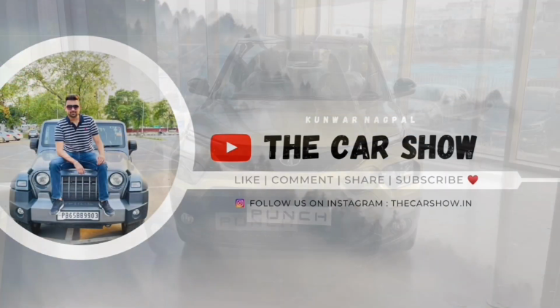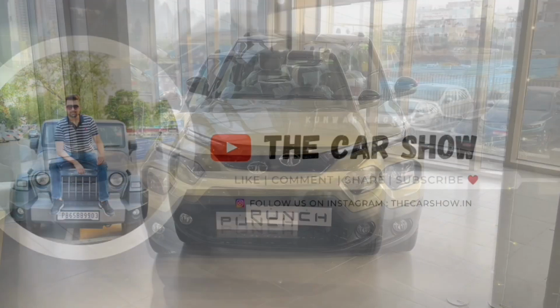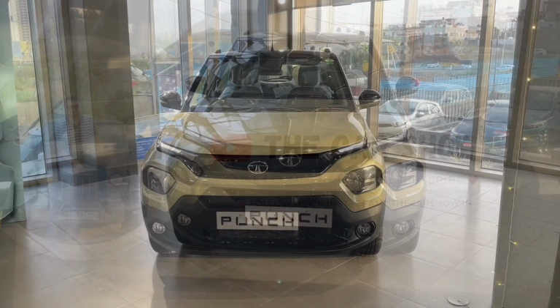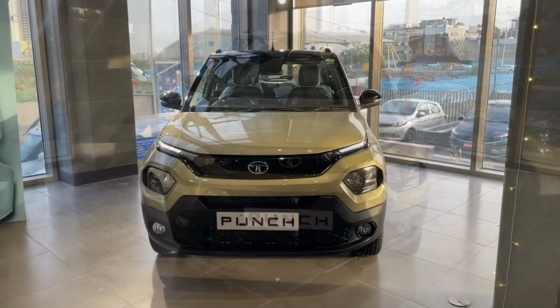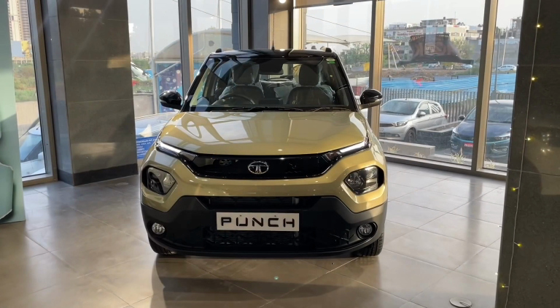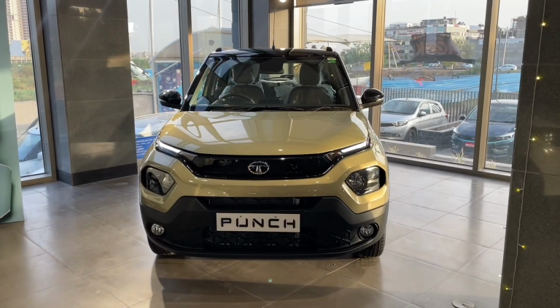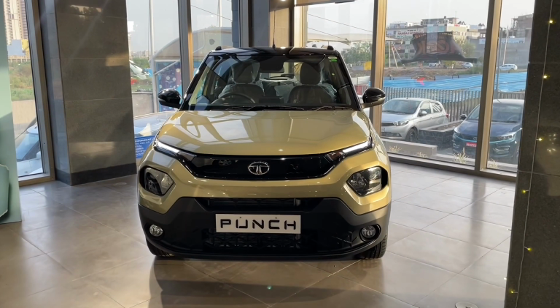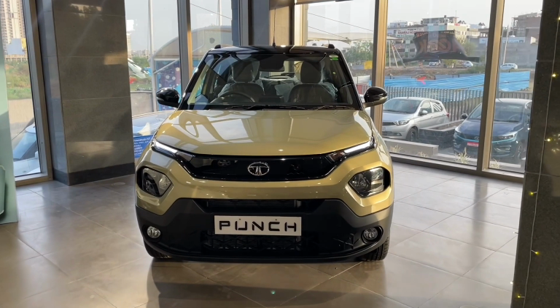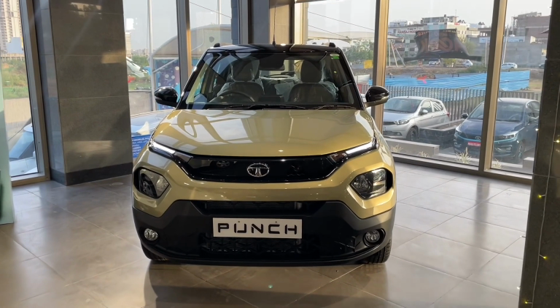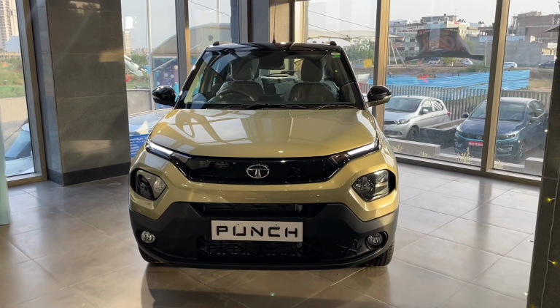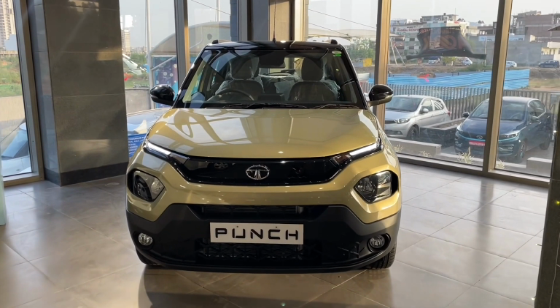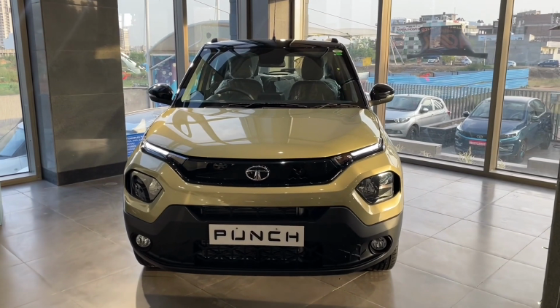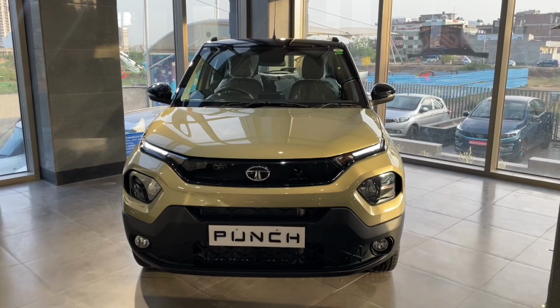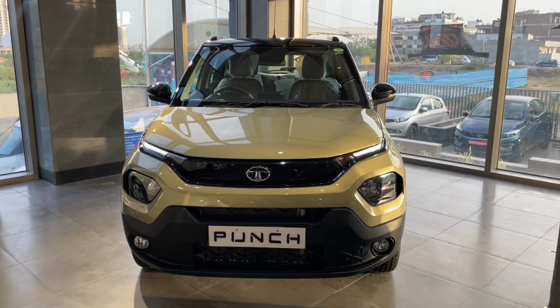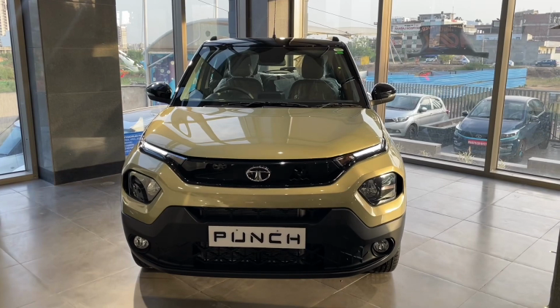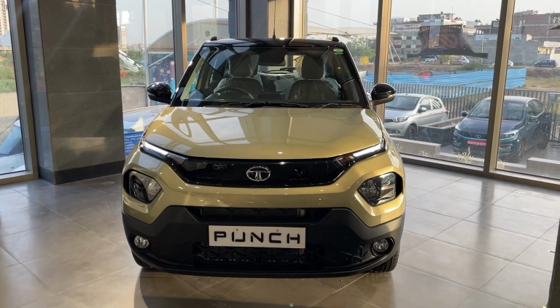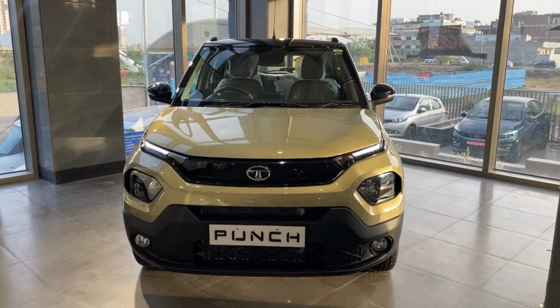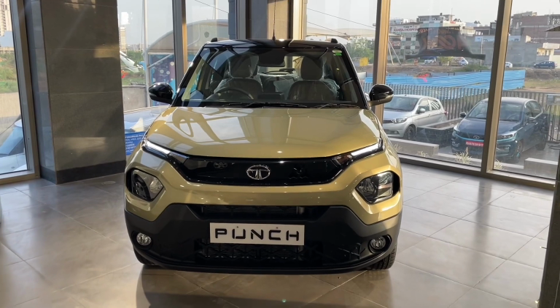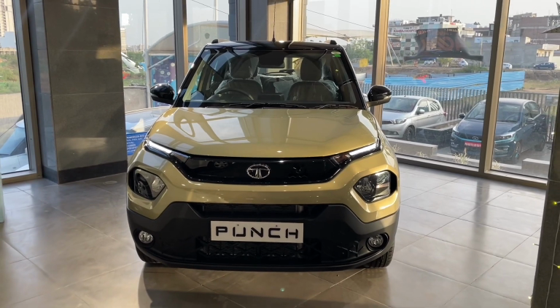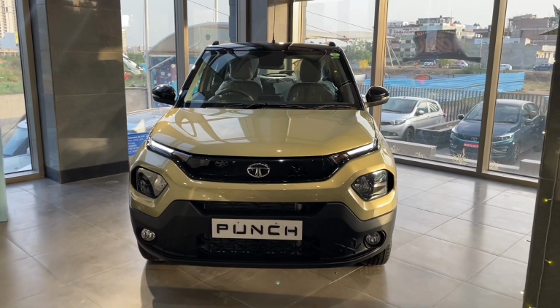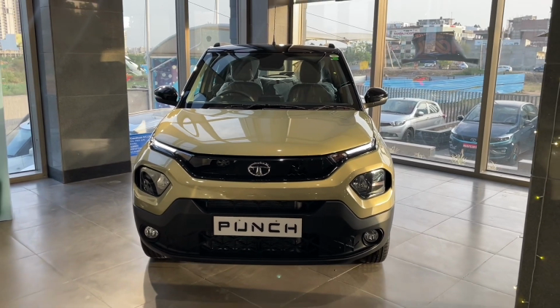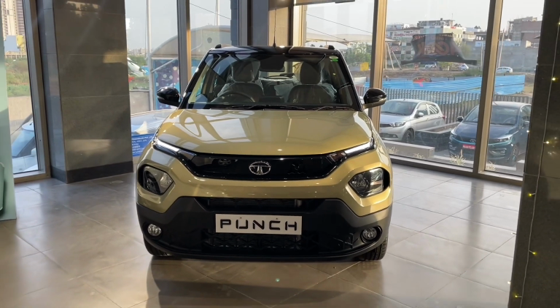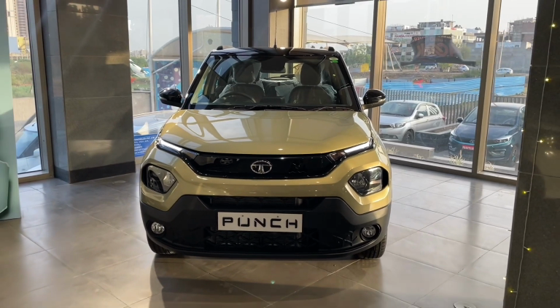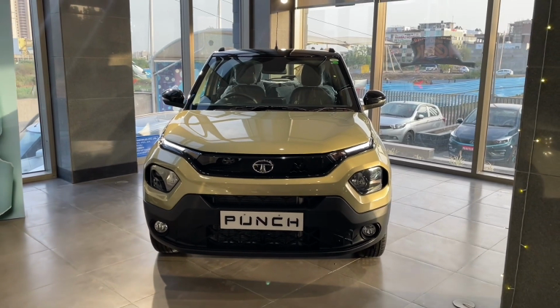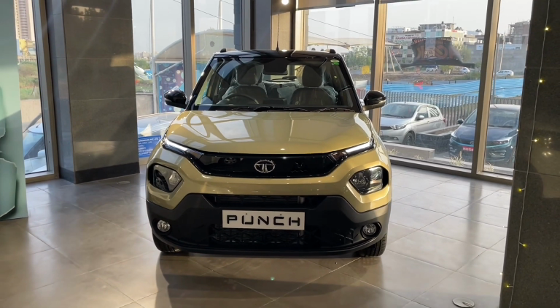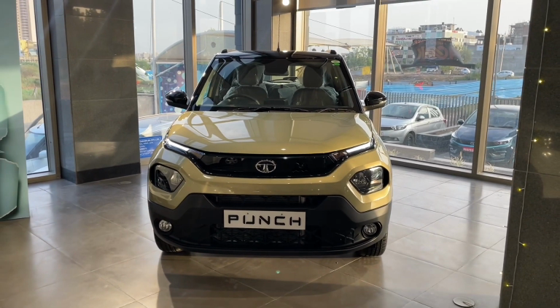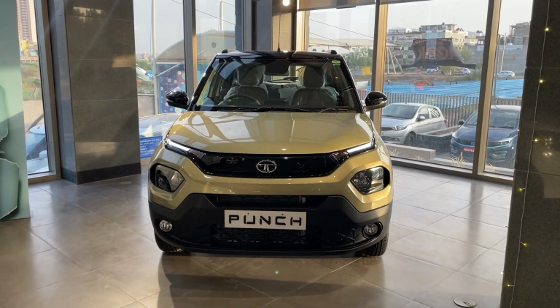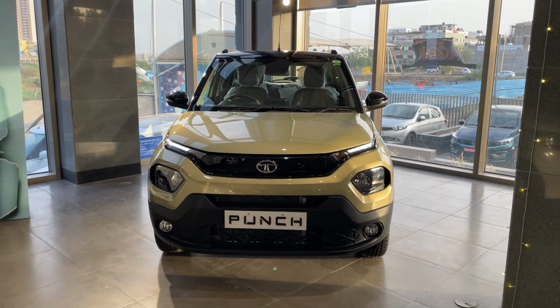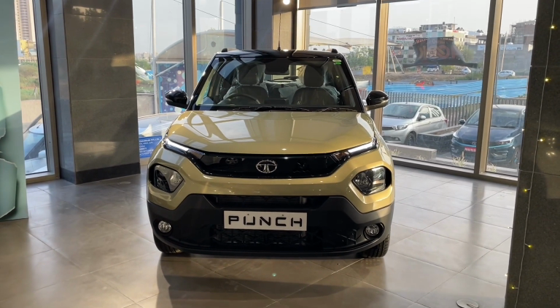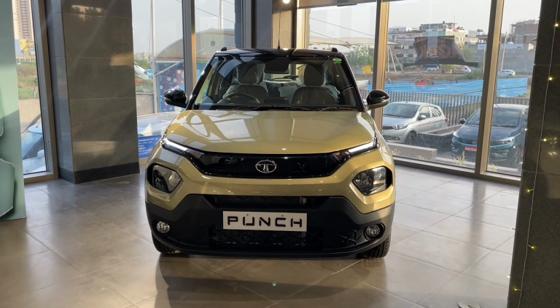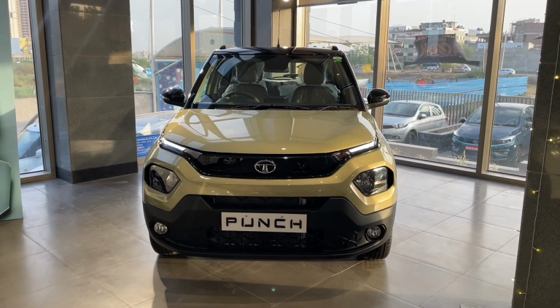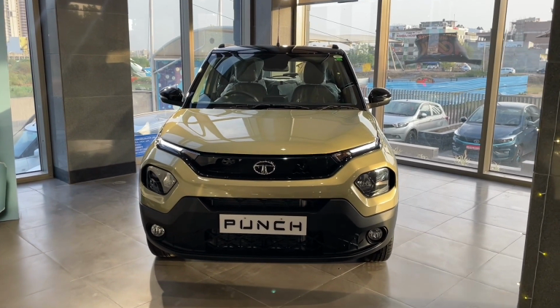Hello guys, welcome to the Car Show. Here in front of you is the All New 2022 Tata Punch.